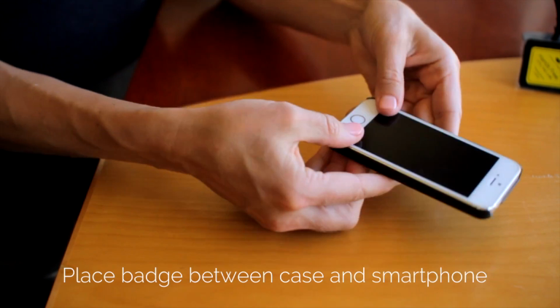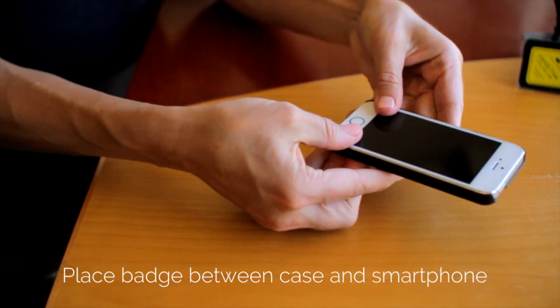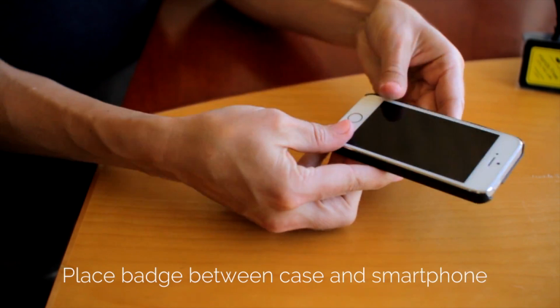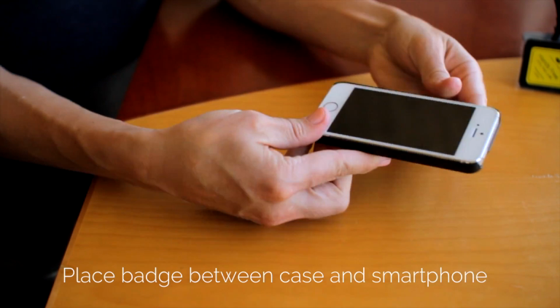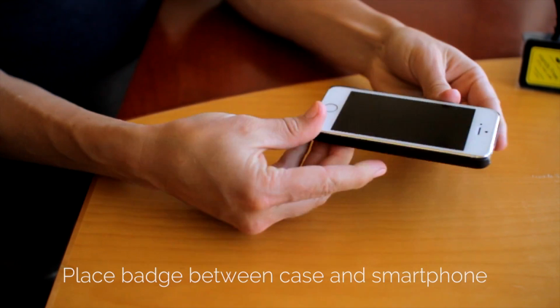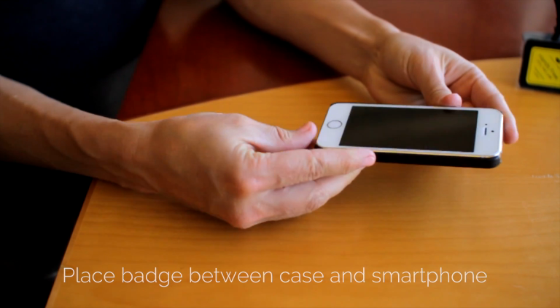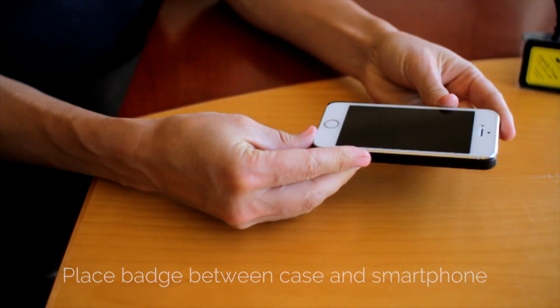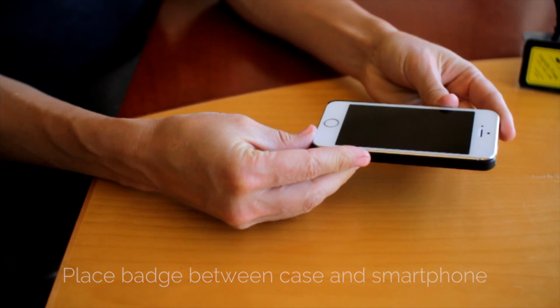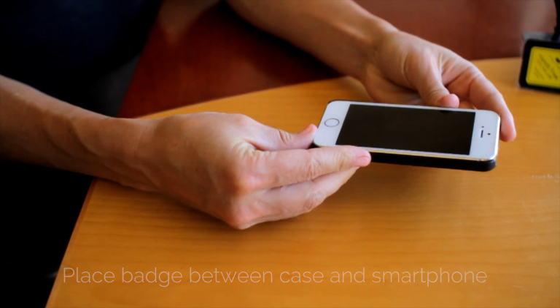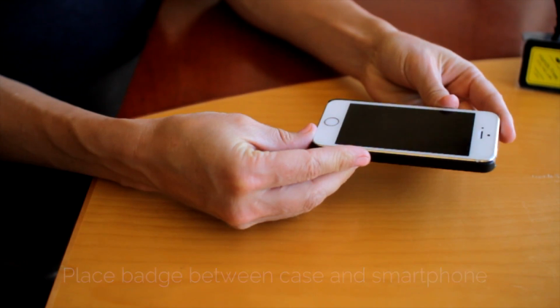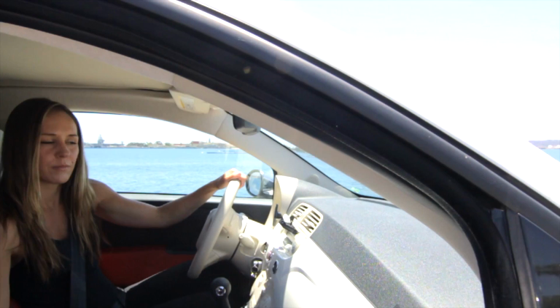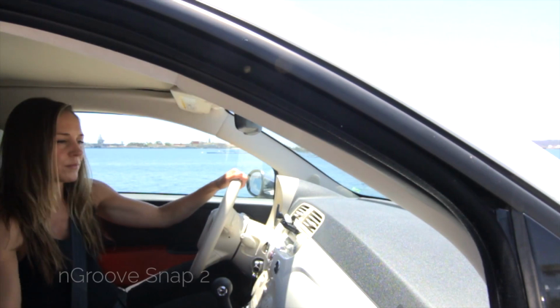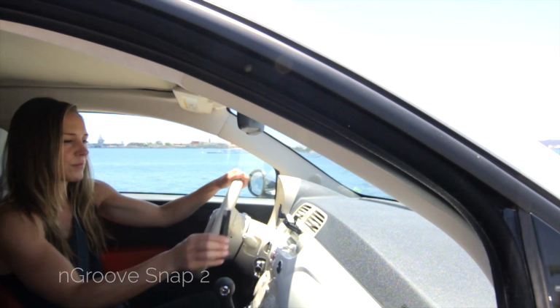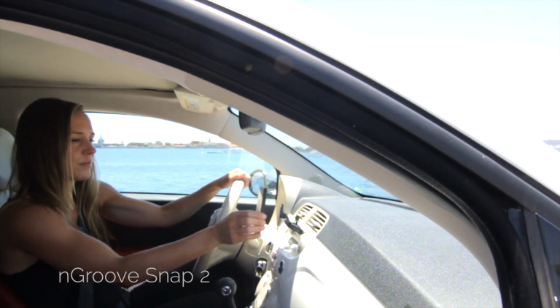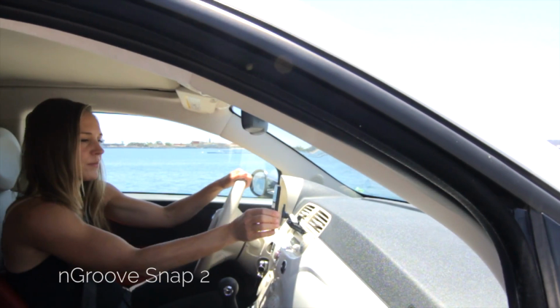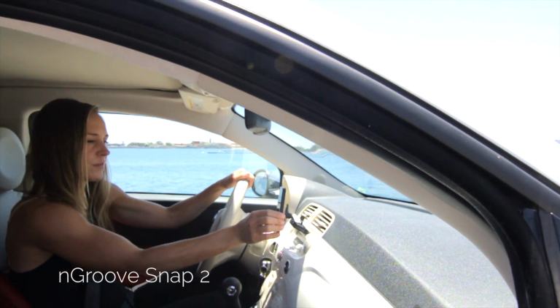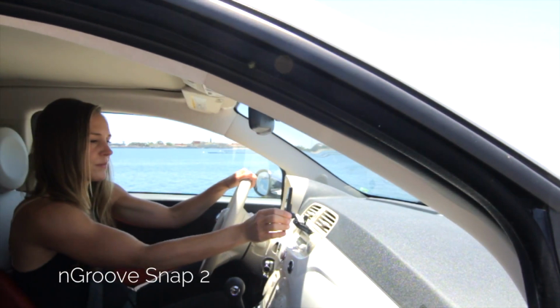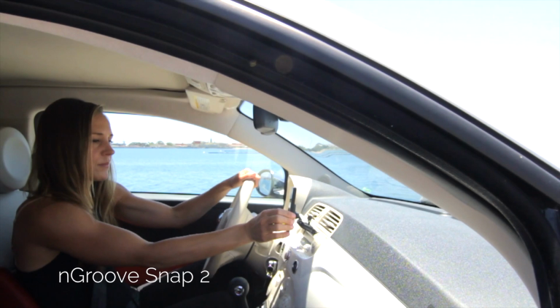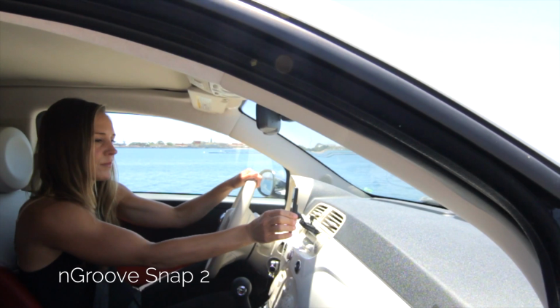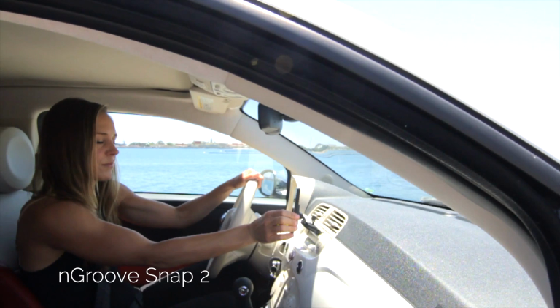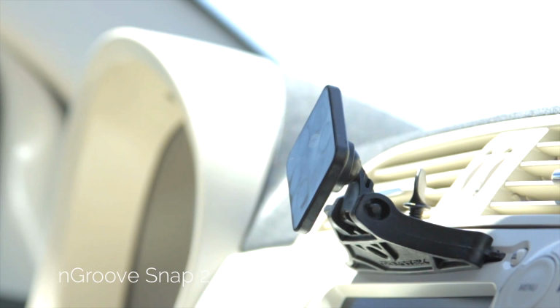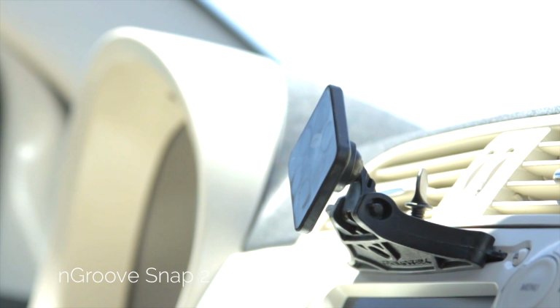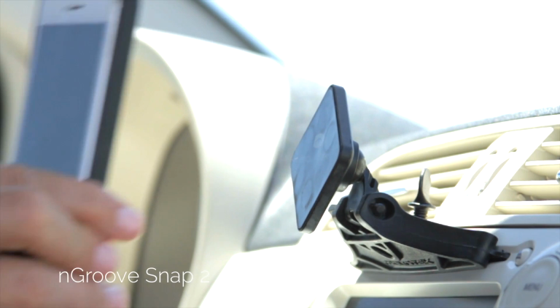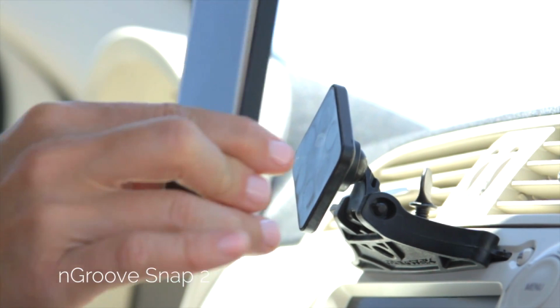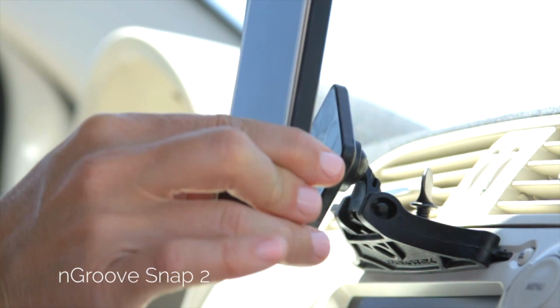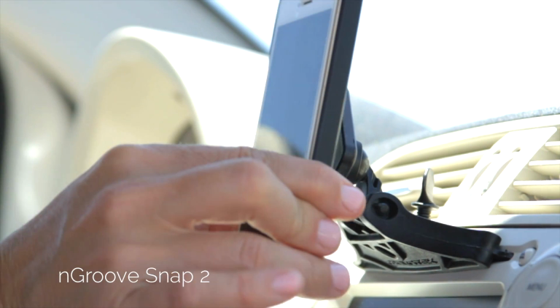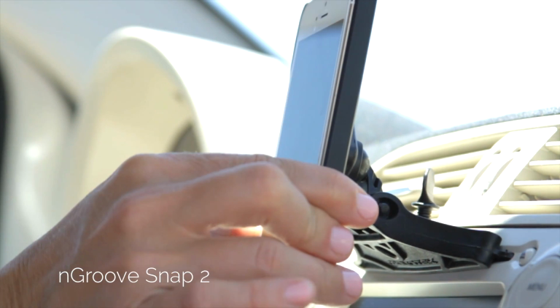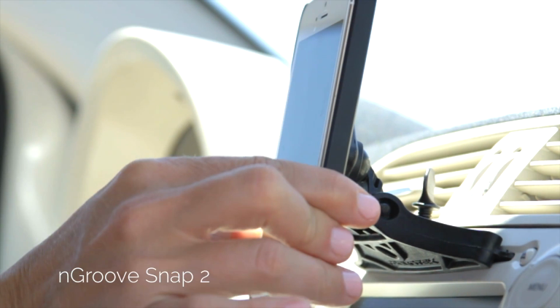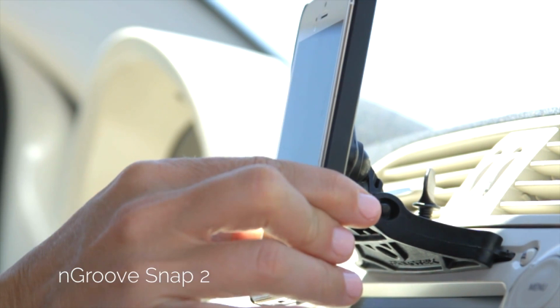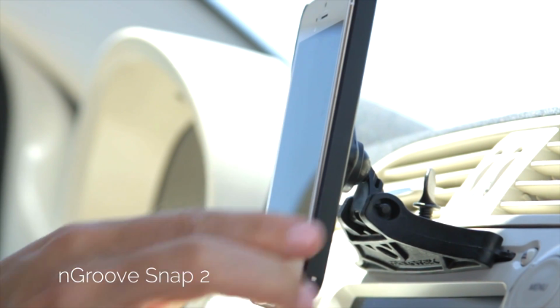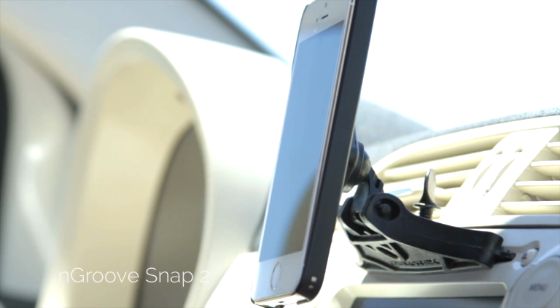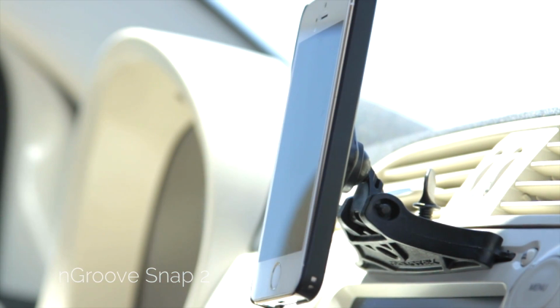We recommend placing the badge between the case and the foam. By doing it this way, you don't have to expose the adhesive.